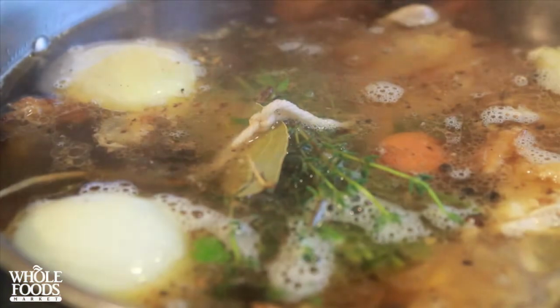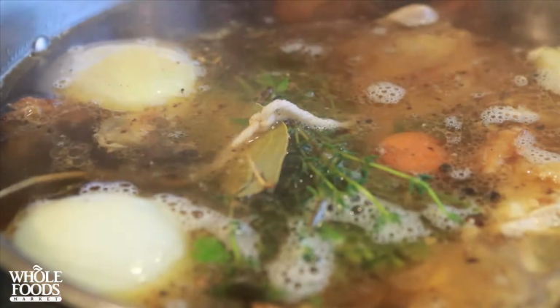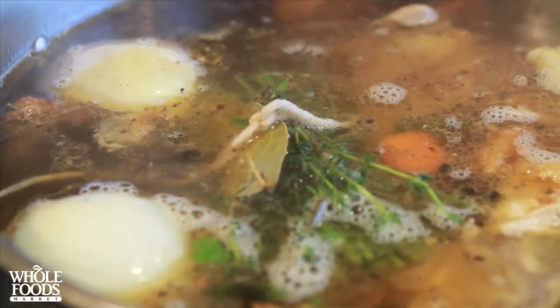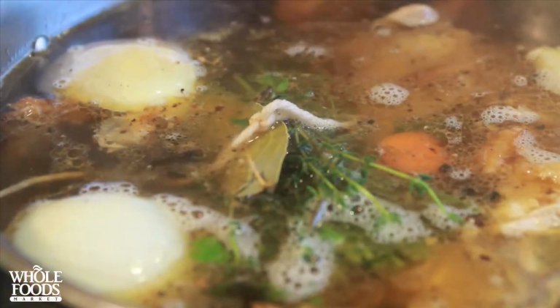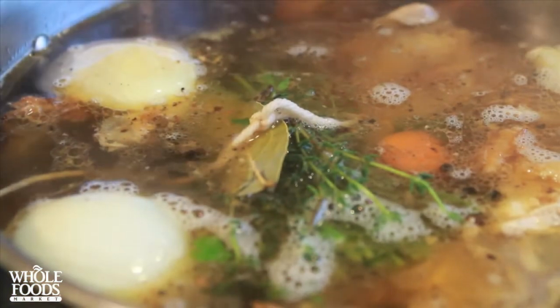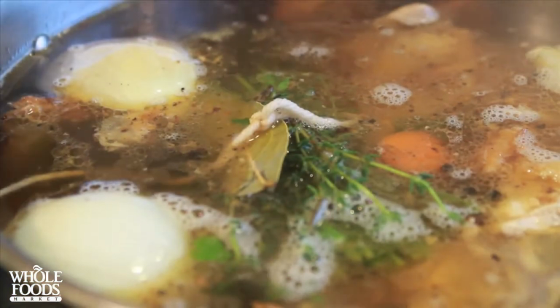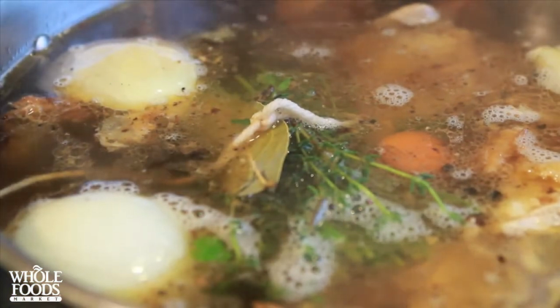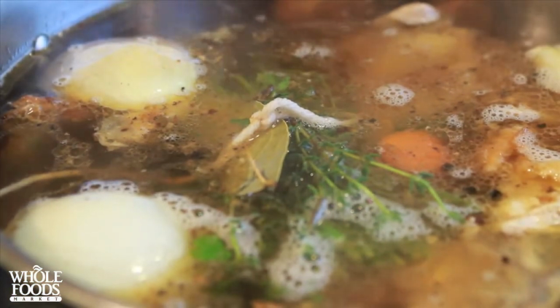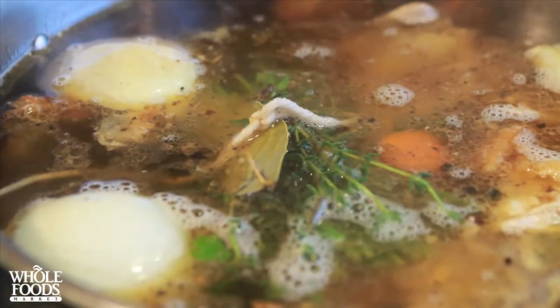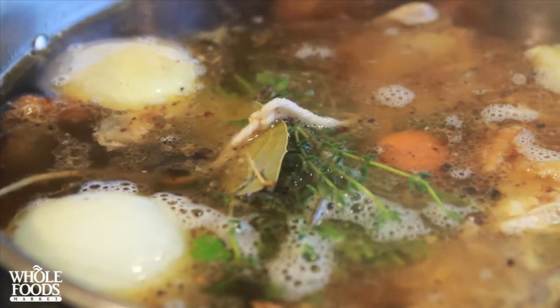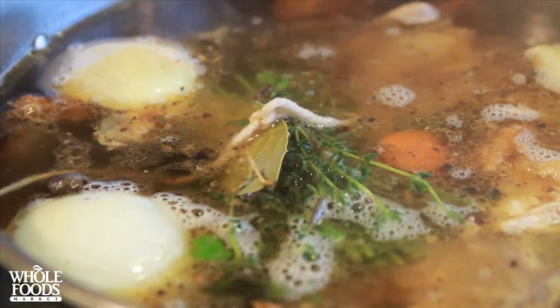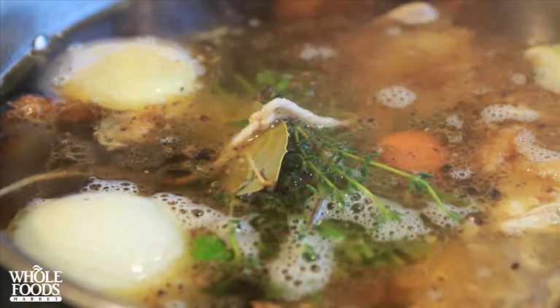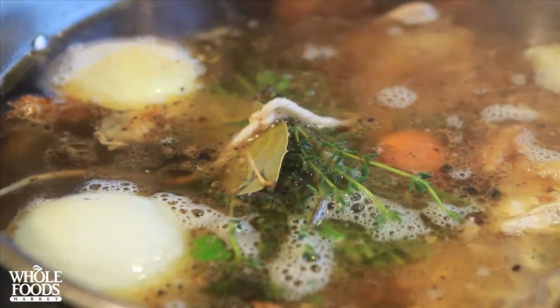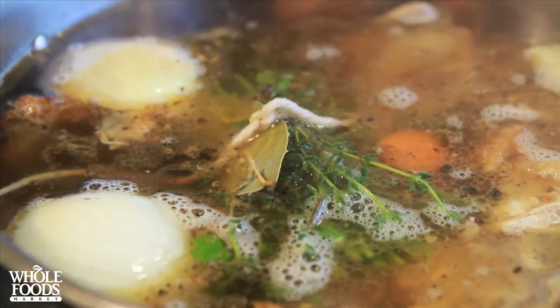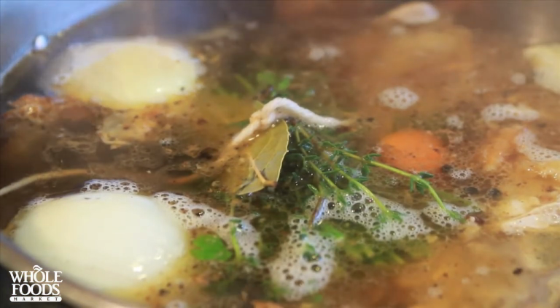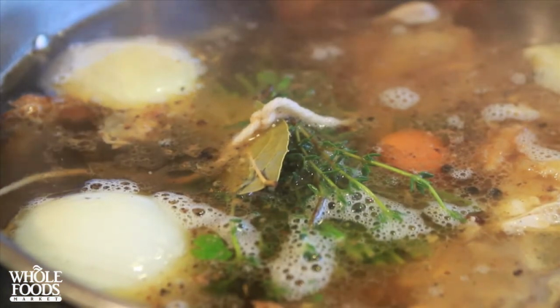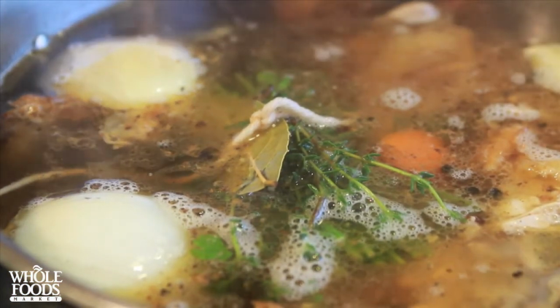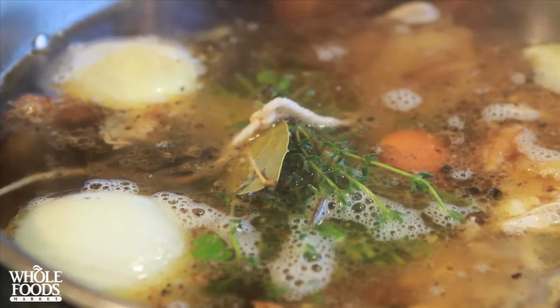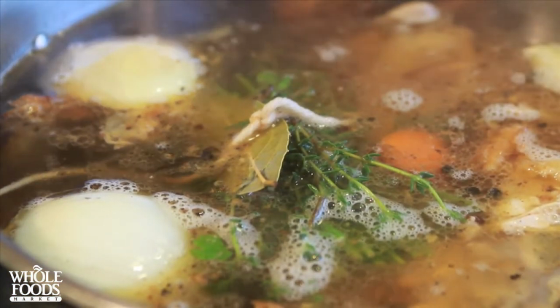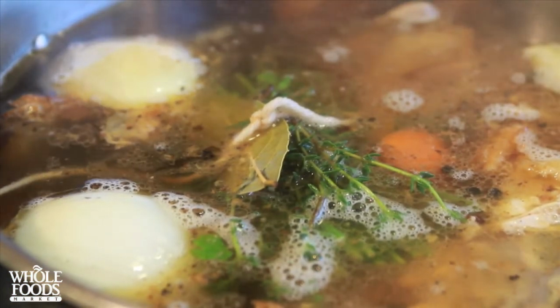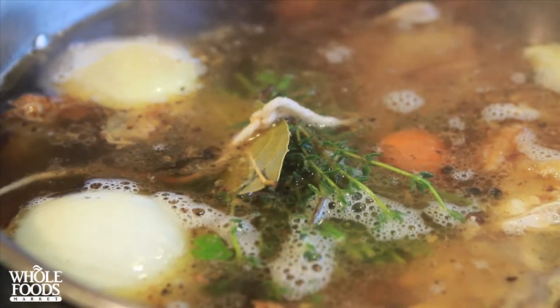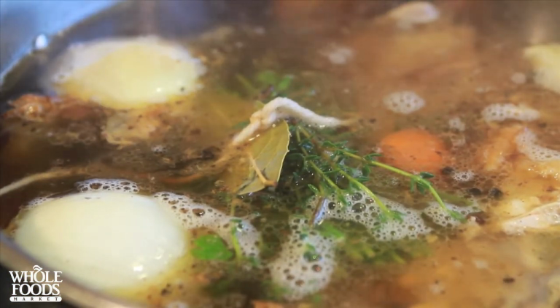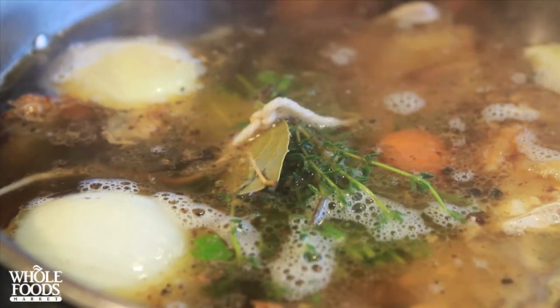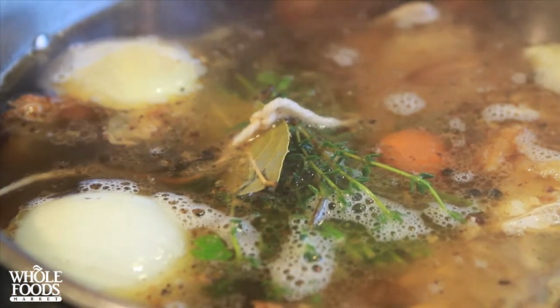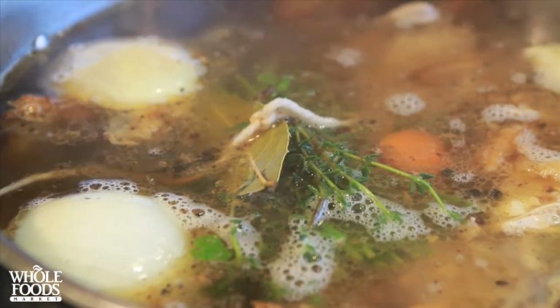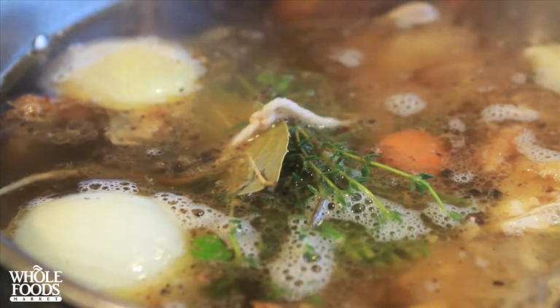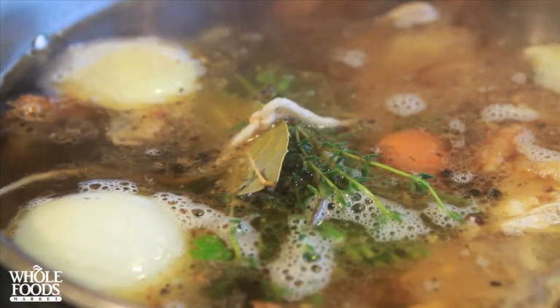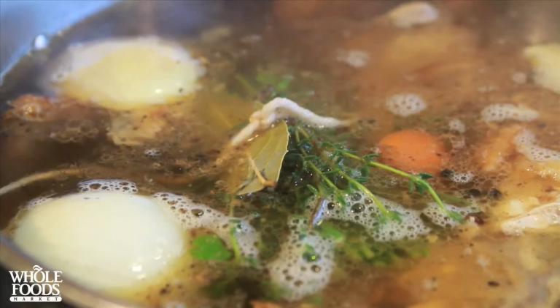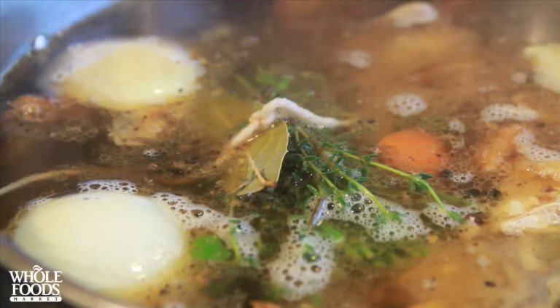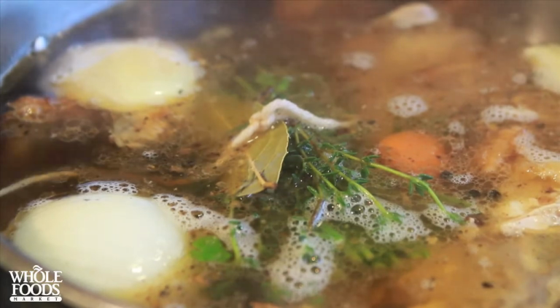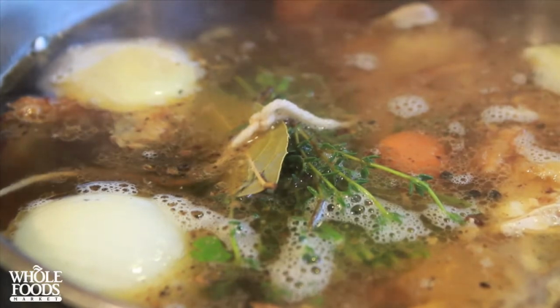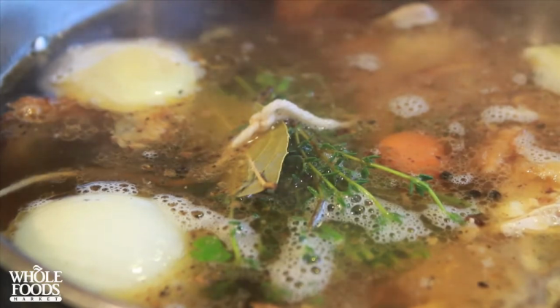See how it's just barely moving and simmering? Let it simmer uncovered for an hour or so, and skim the foam from time to time.